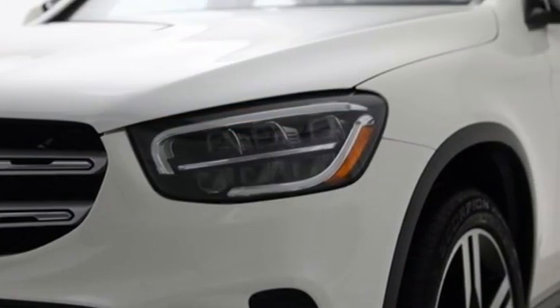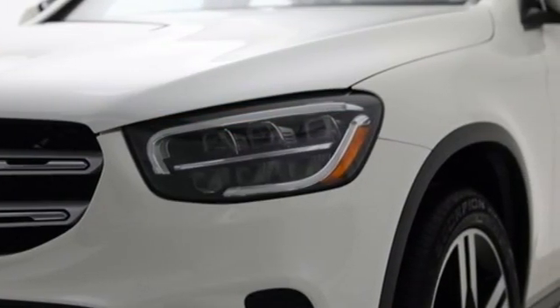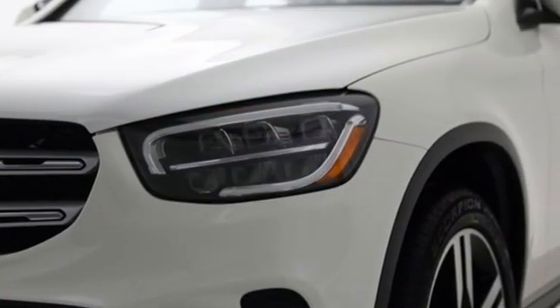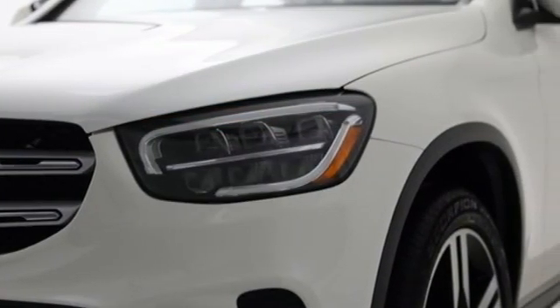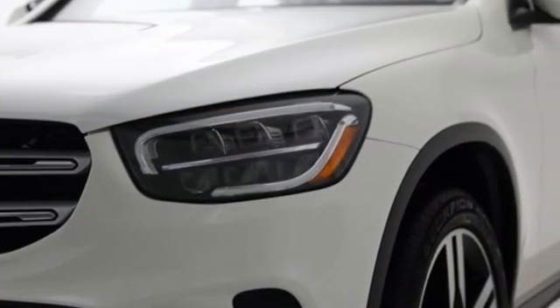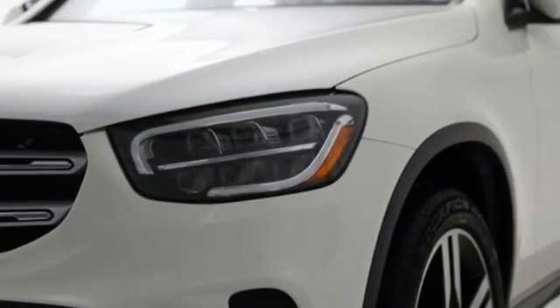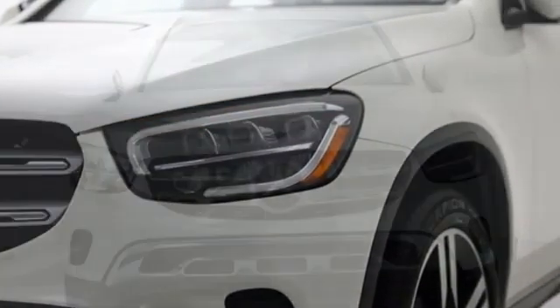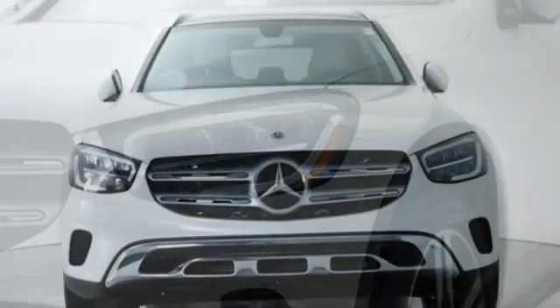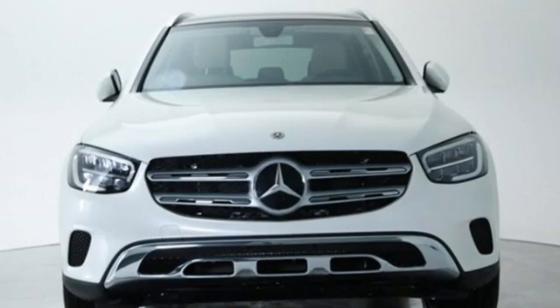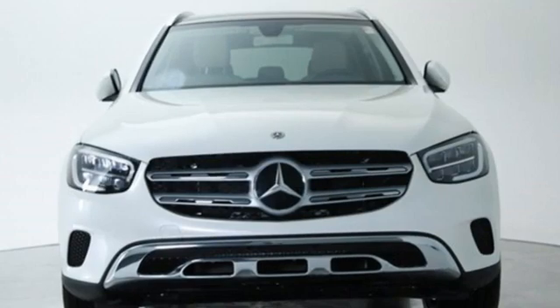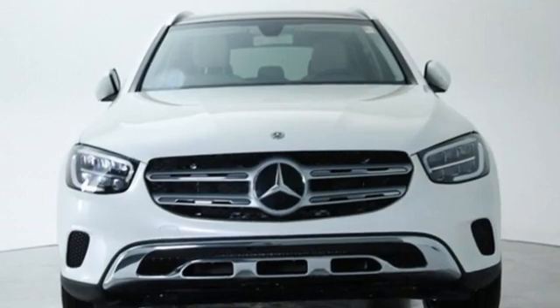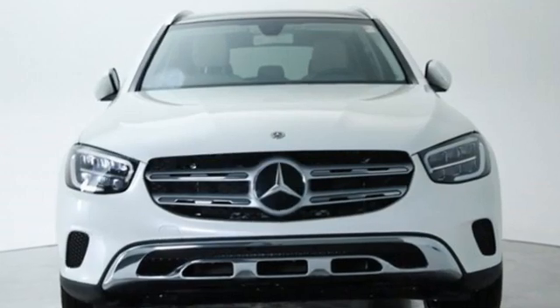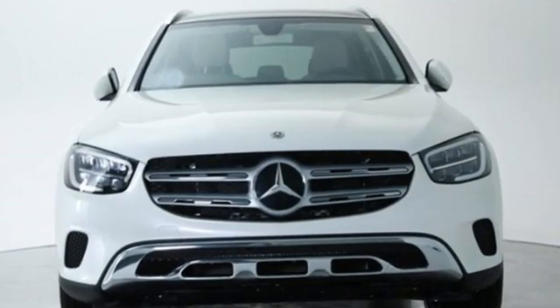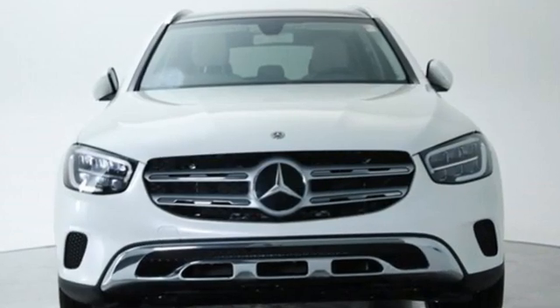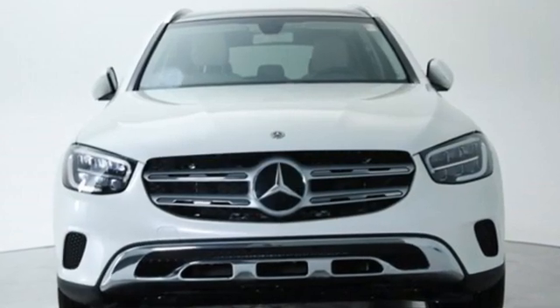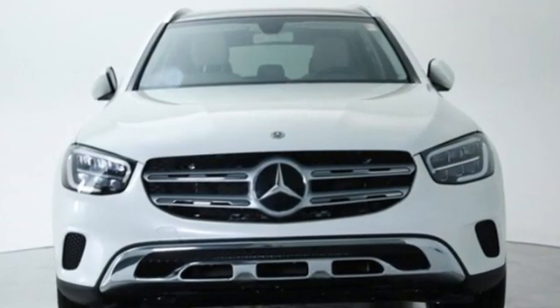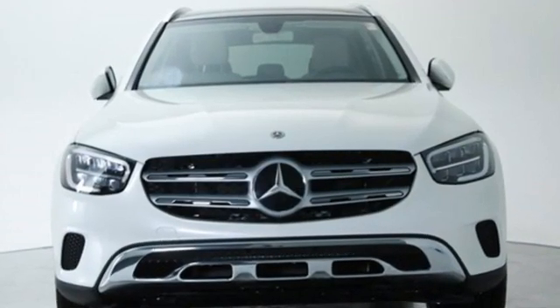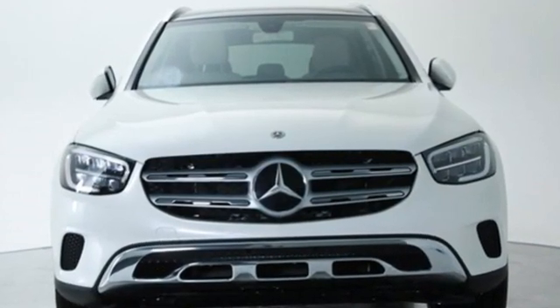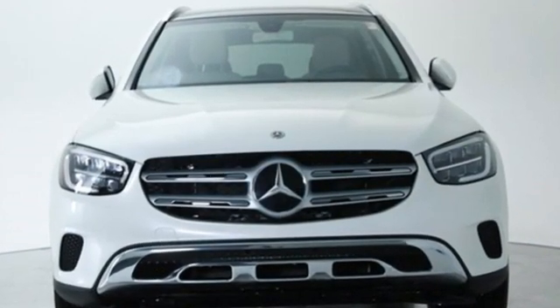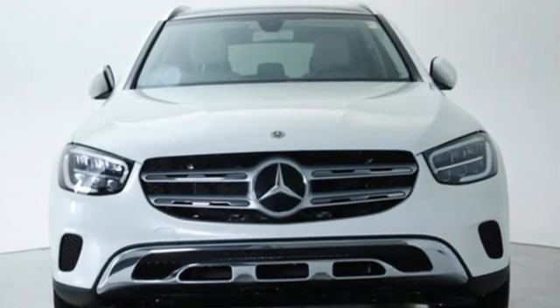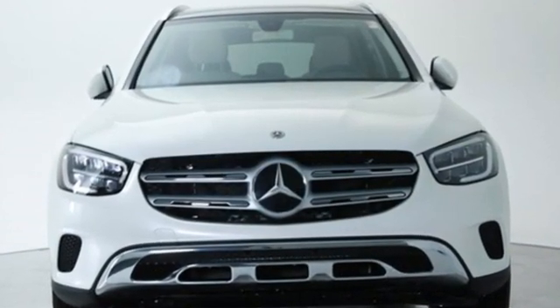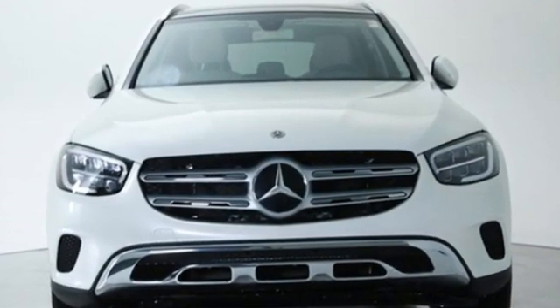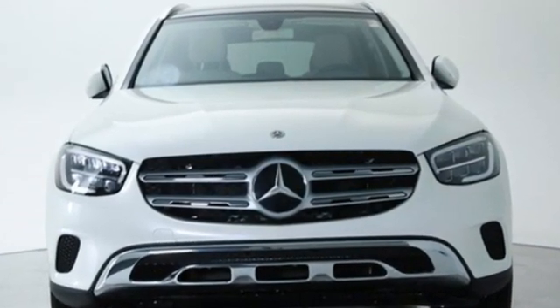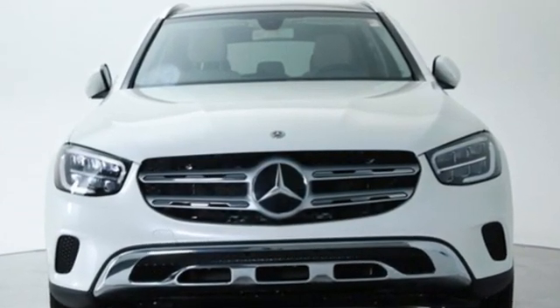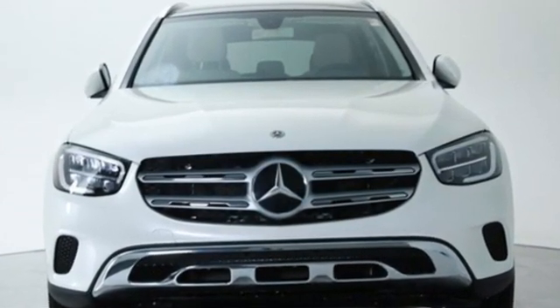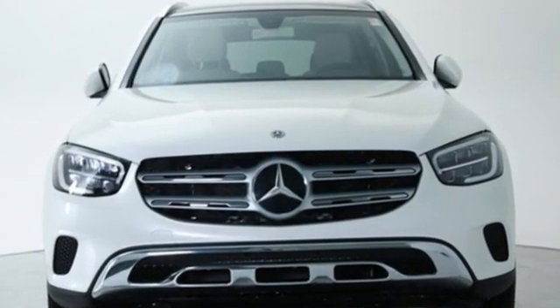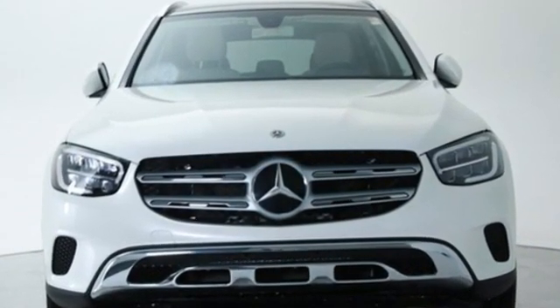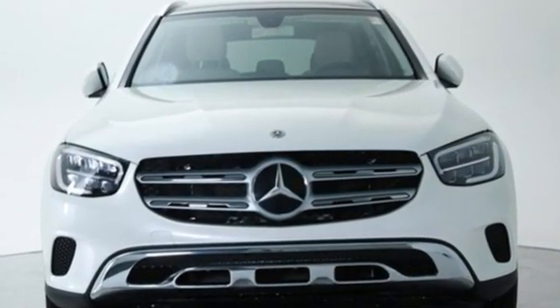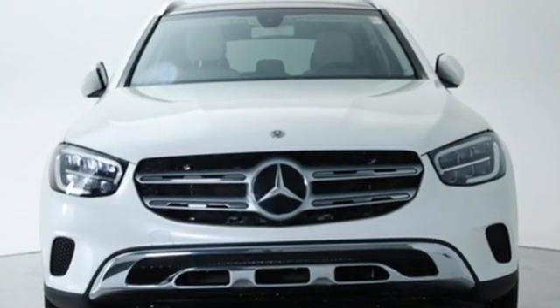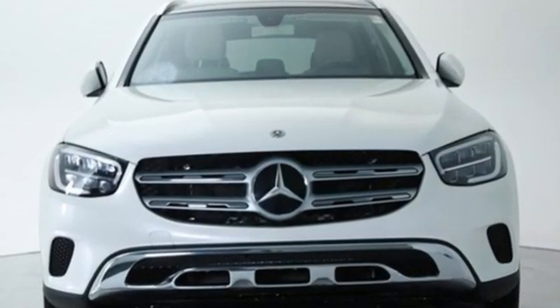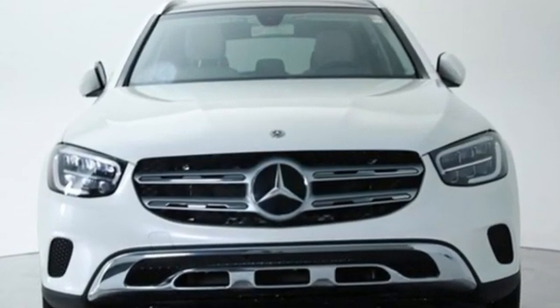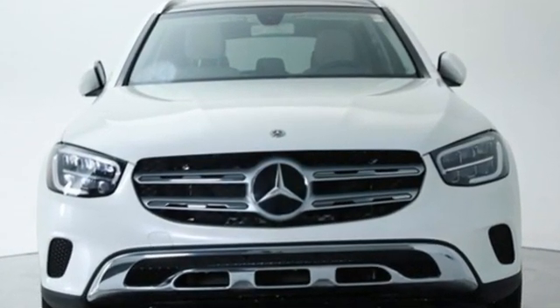Get the best, get Mercedes-Benz. There's even more to see in person. Take it for a test drive today.